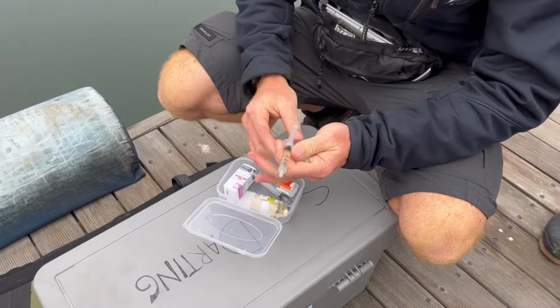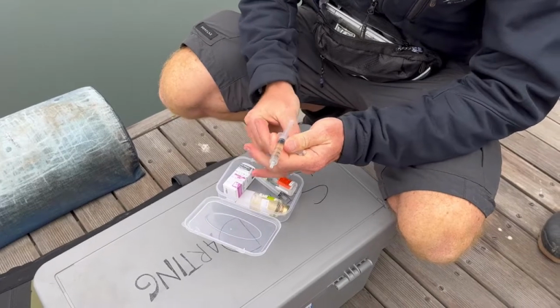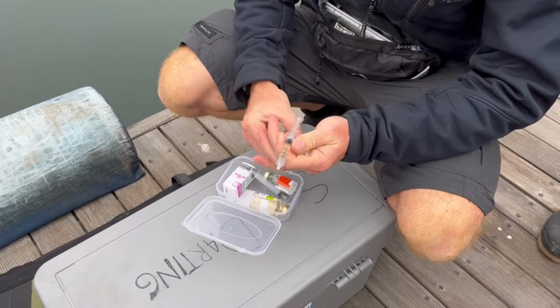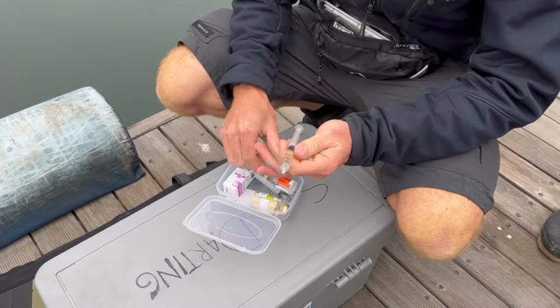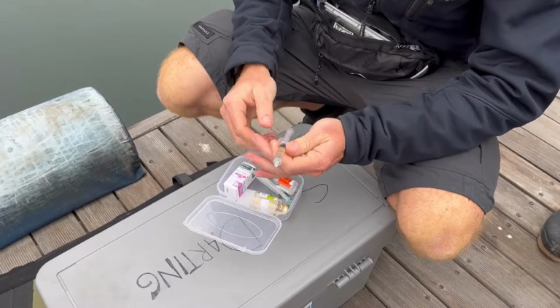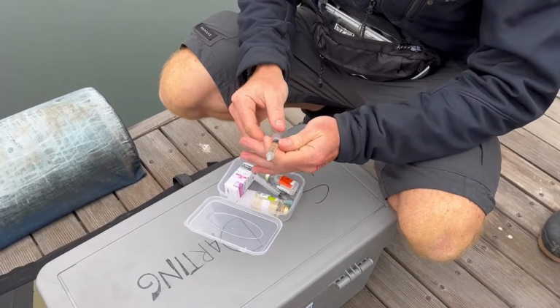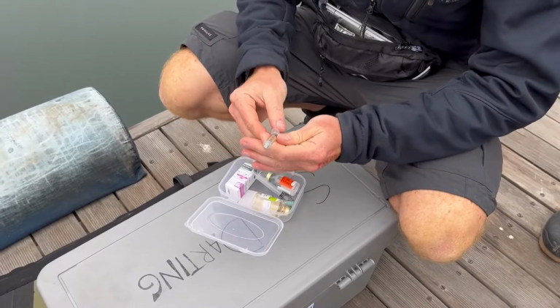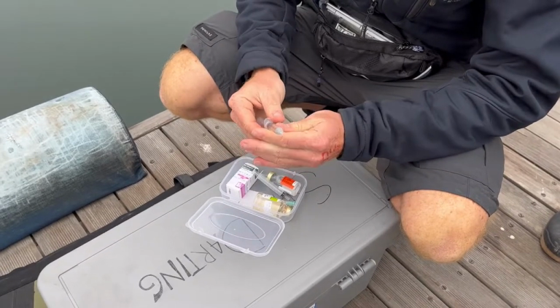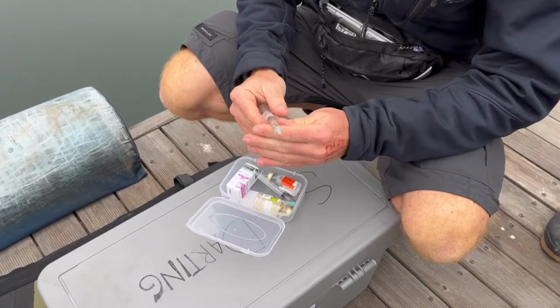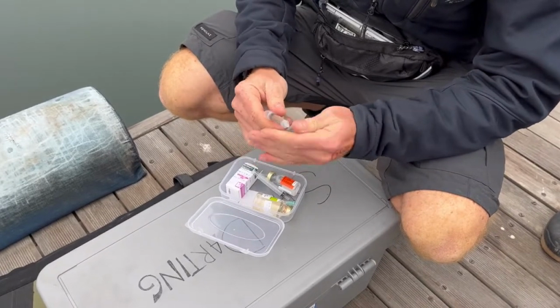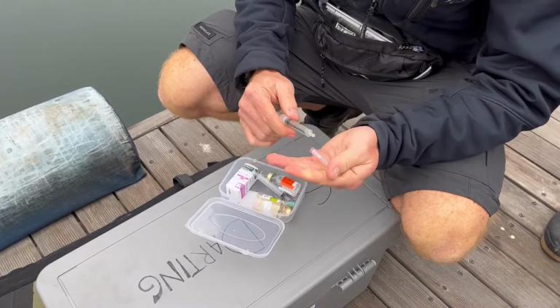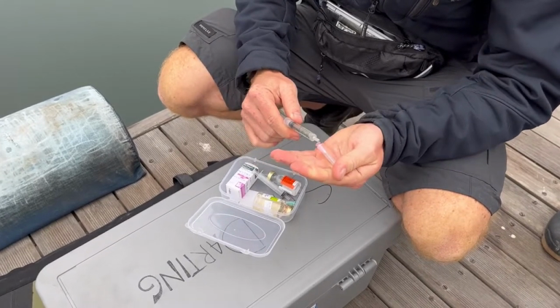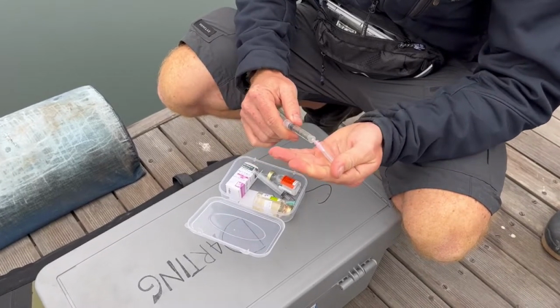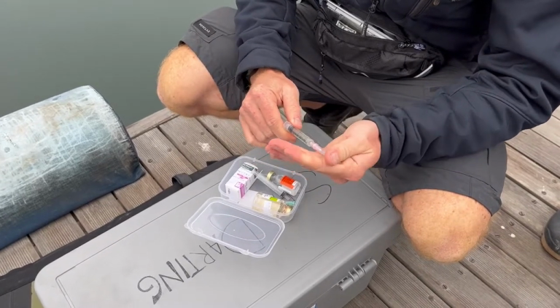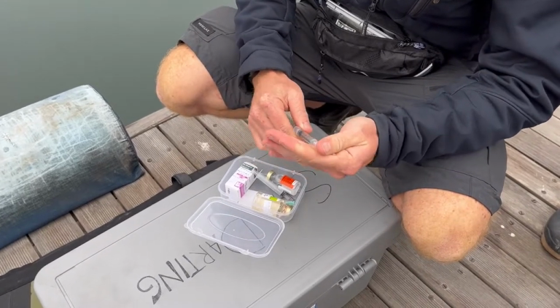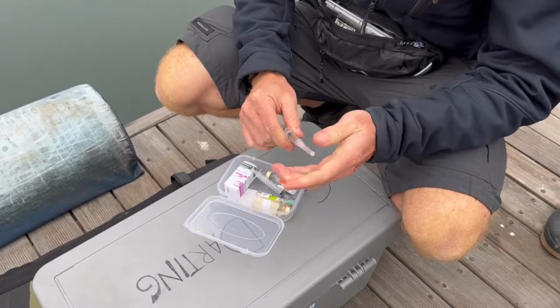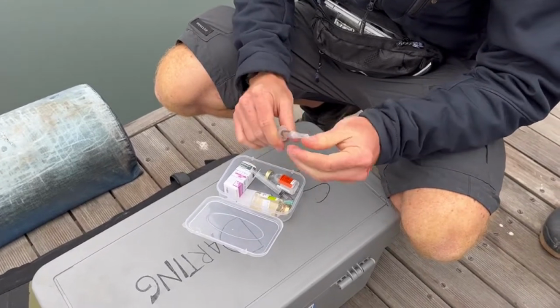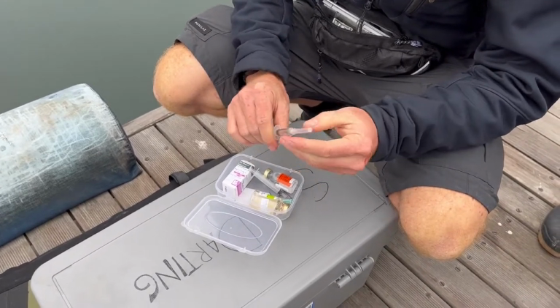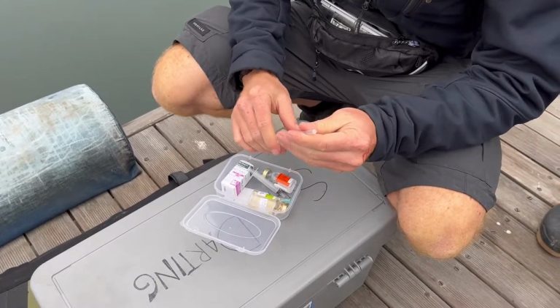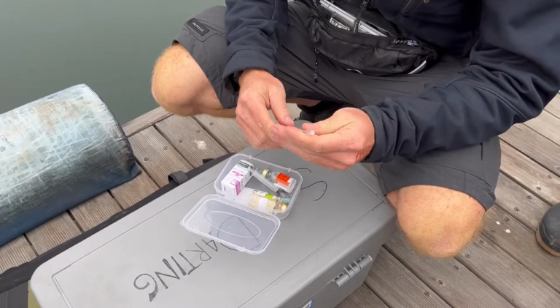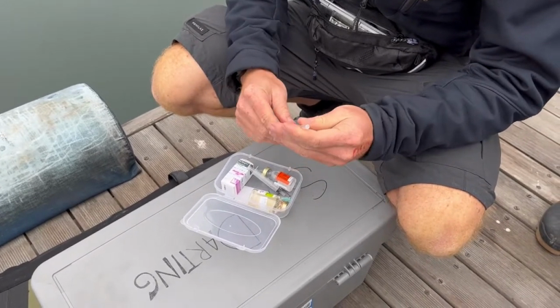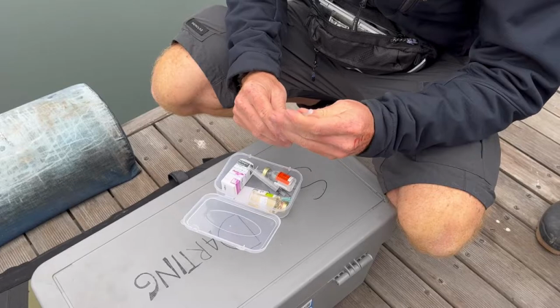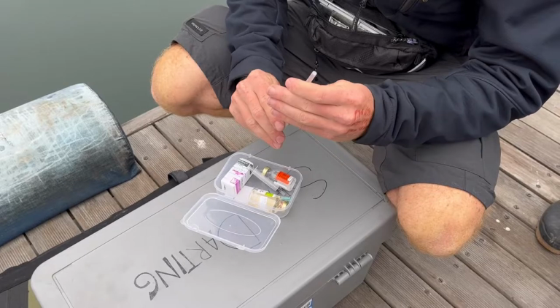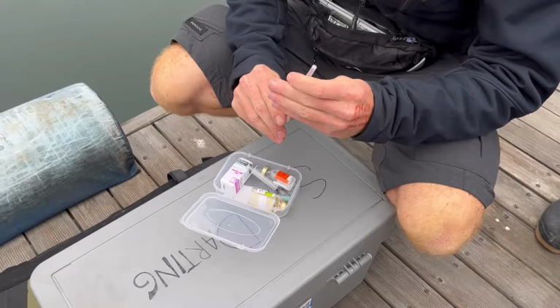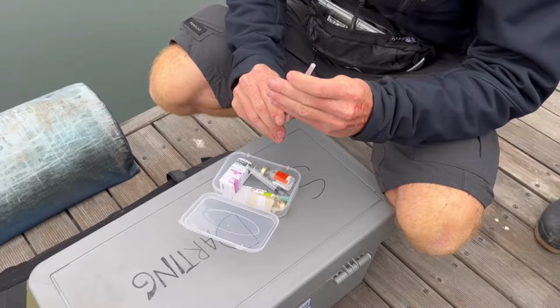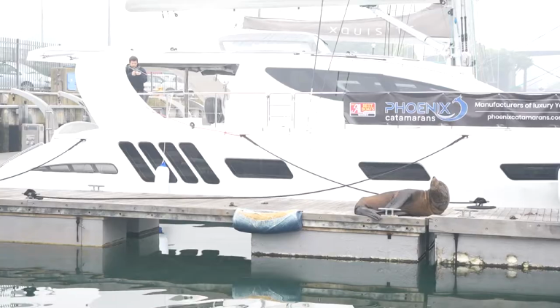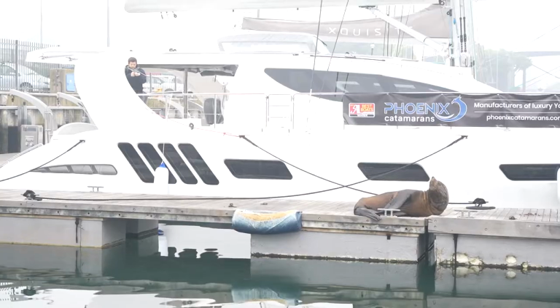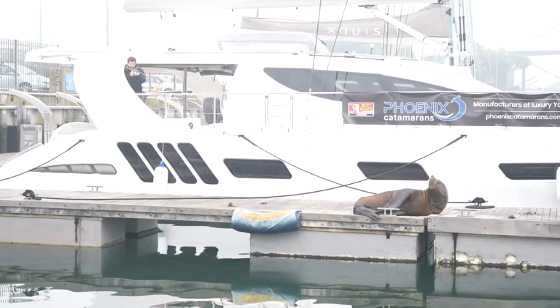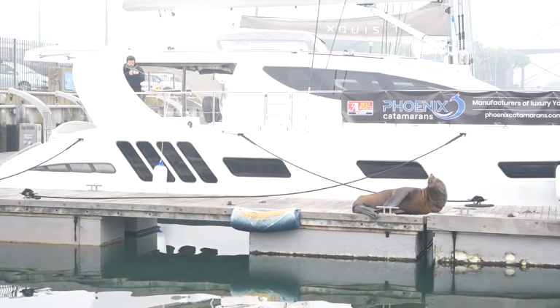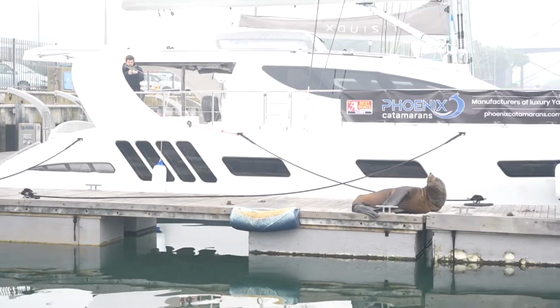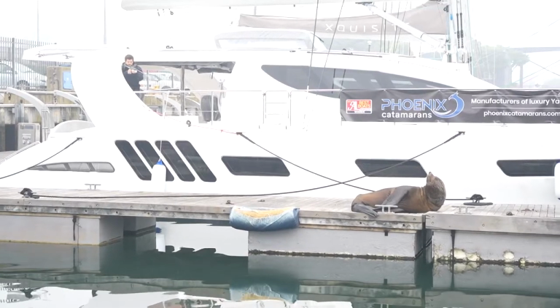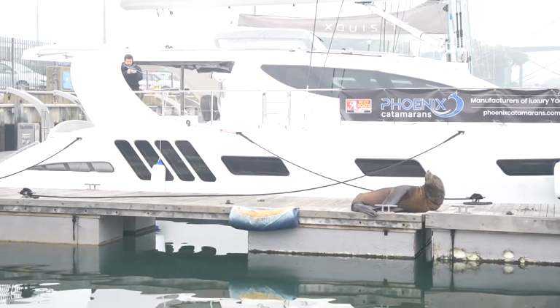You can see here that our vet Luca is just preparing one of the darts, preparing the medication to put into the dart.